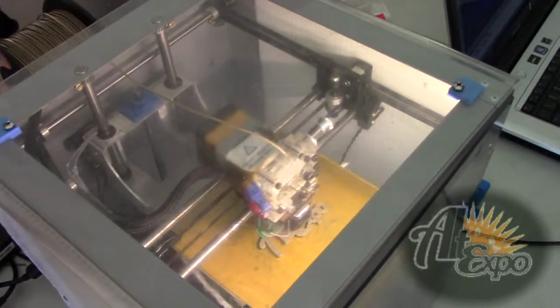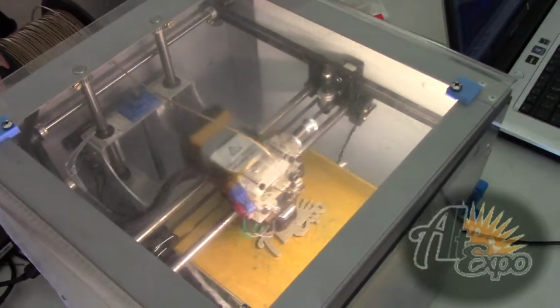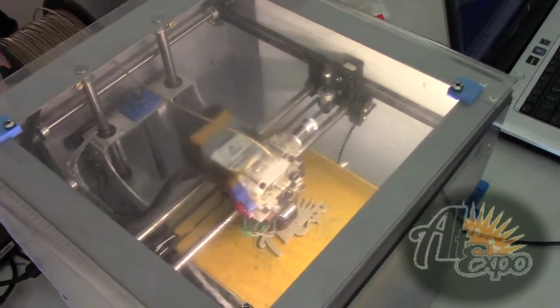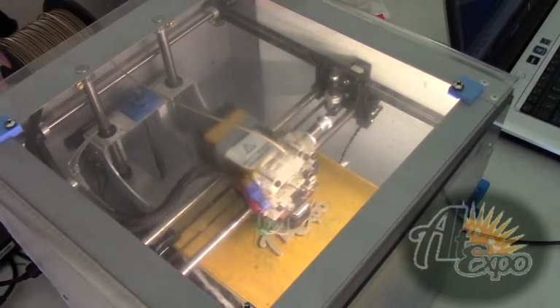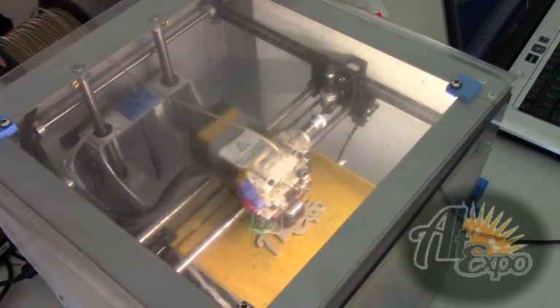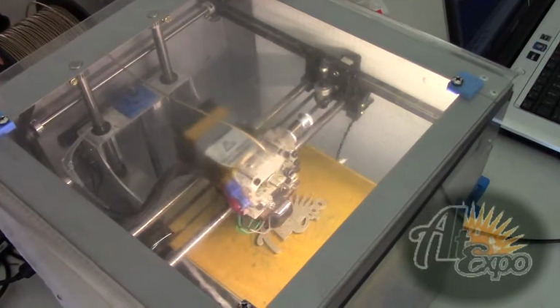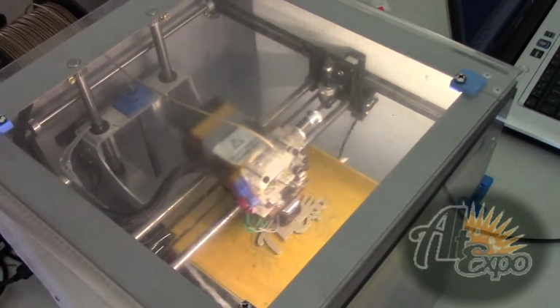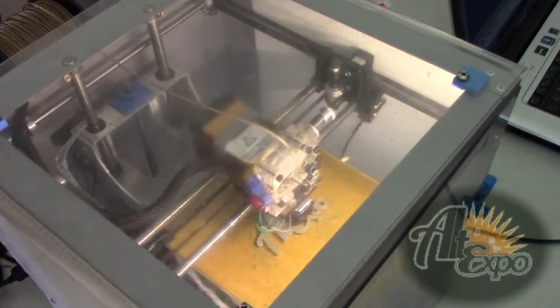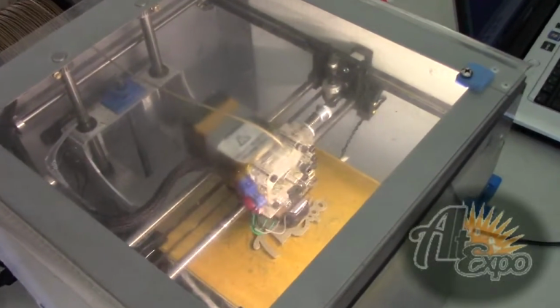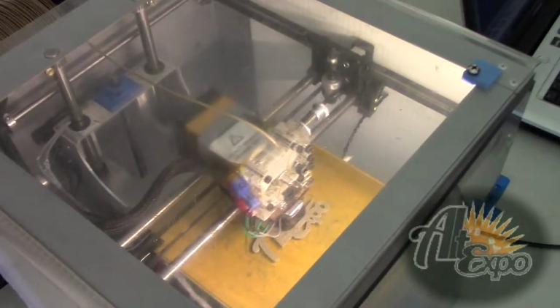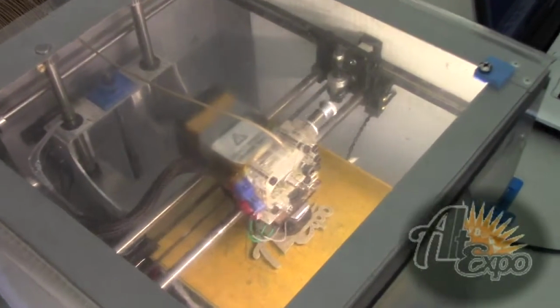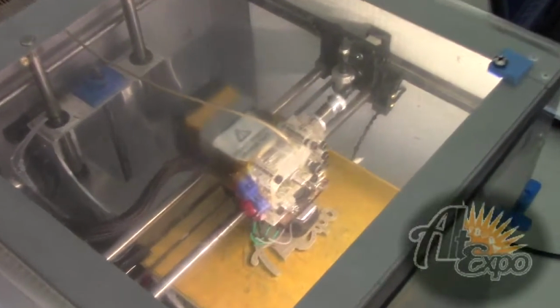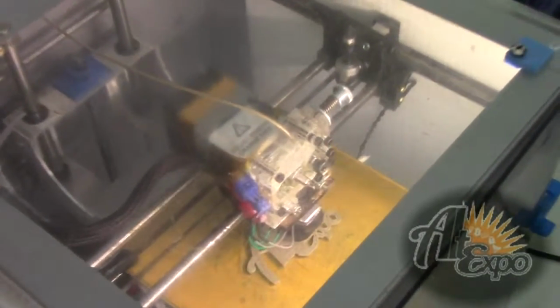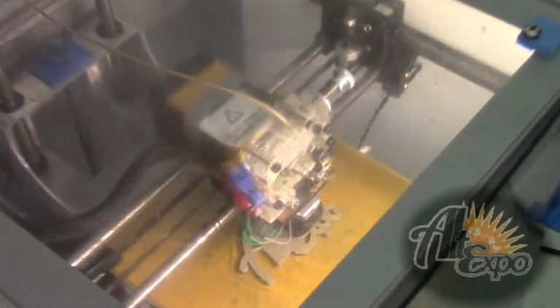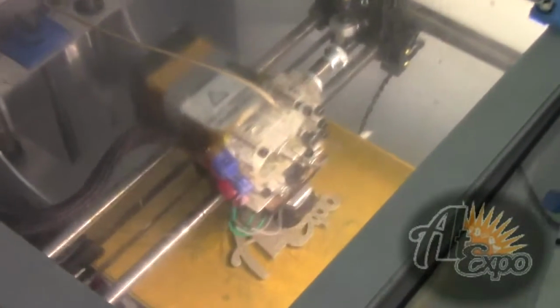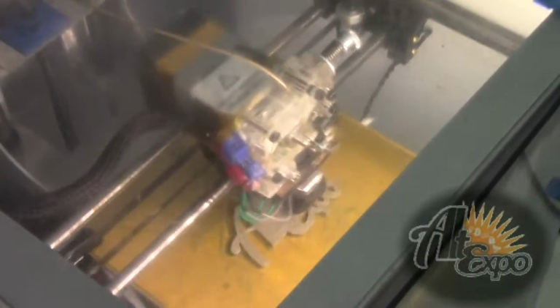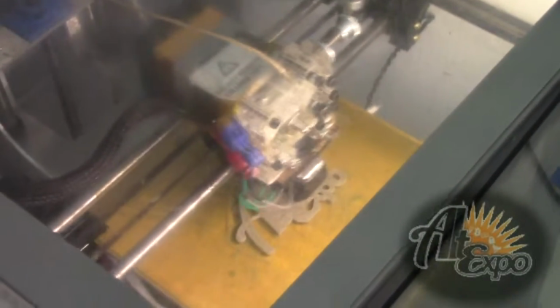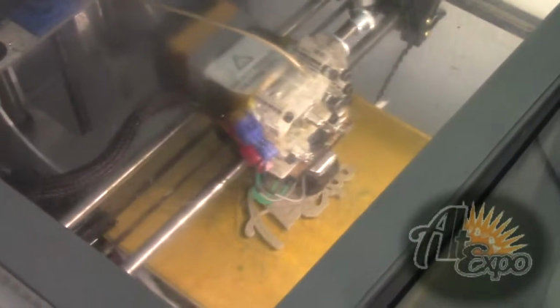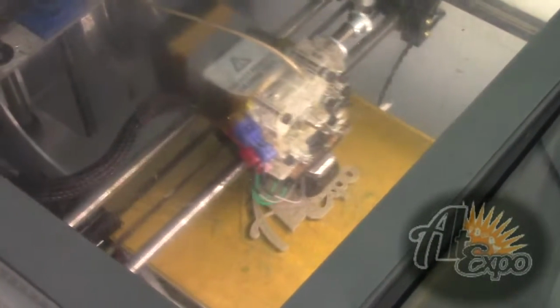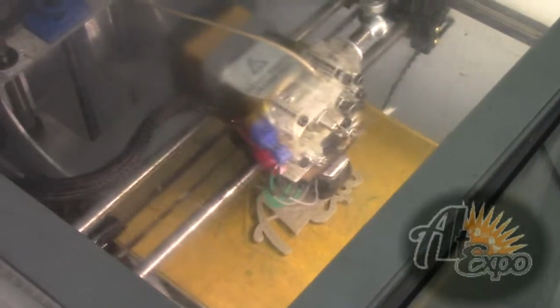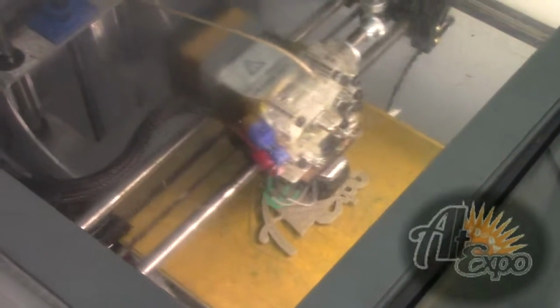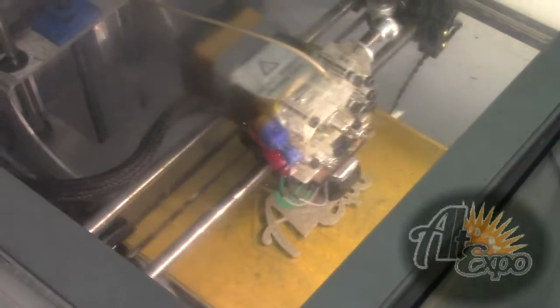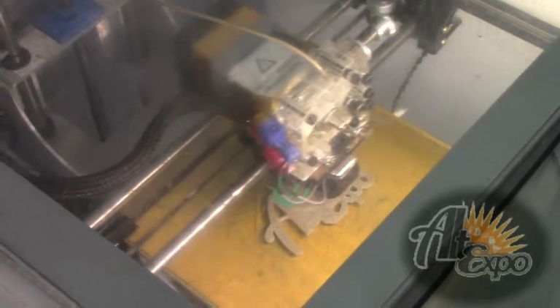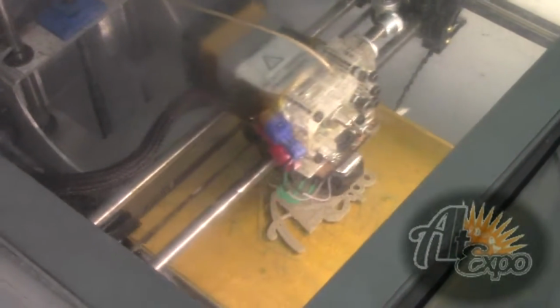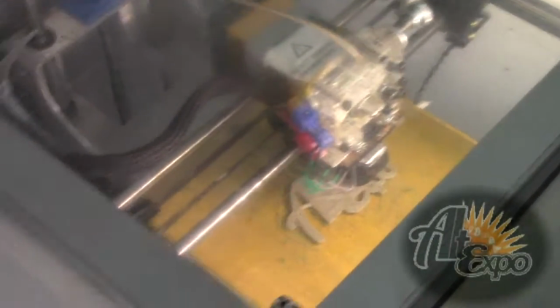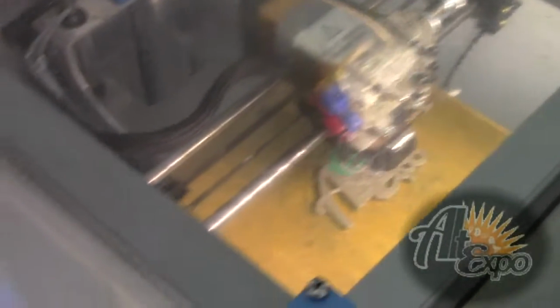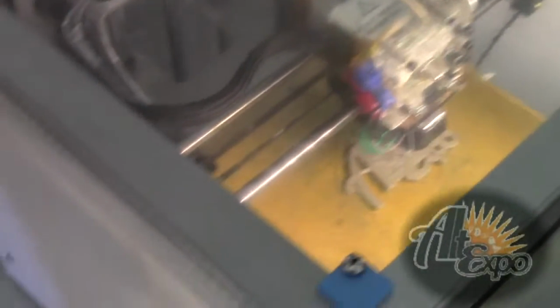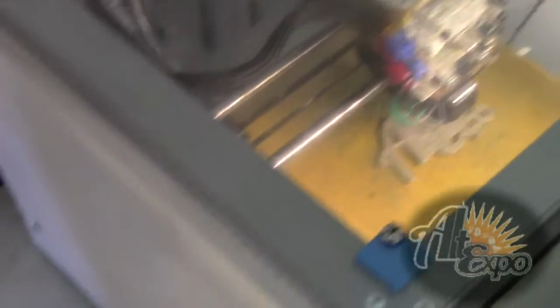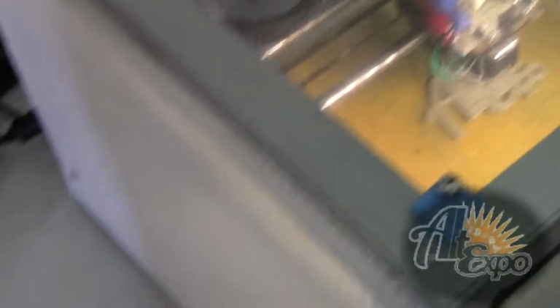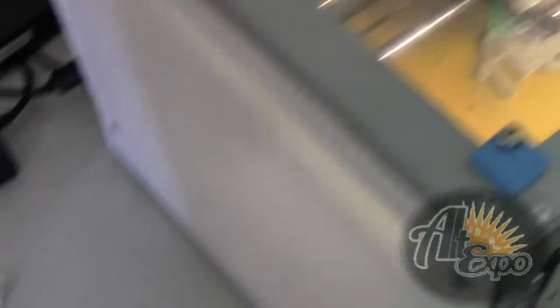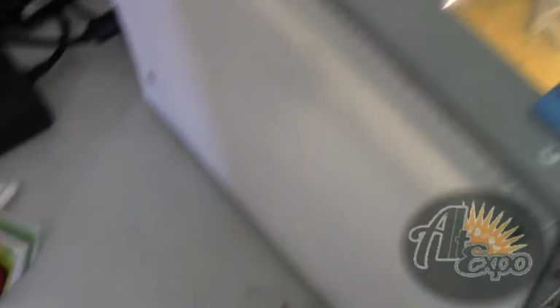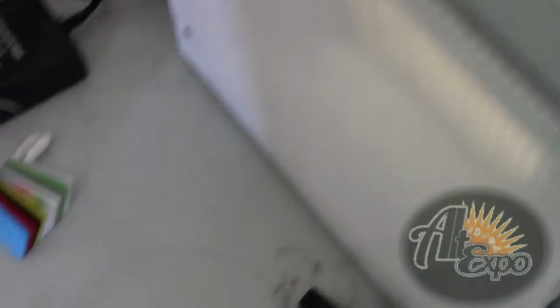I bought a low-end one to start. If I like this, I'll spring for two grand and try something better.